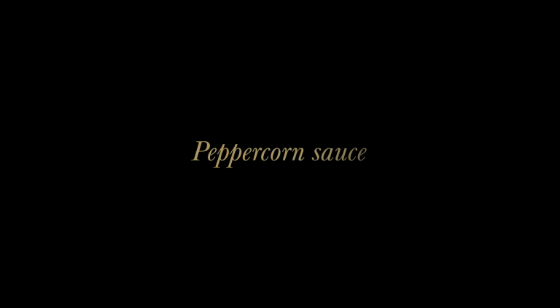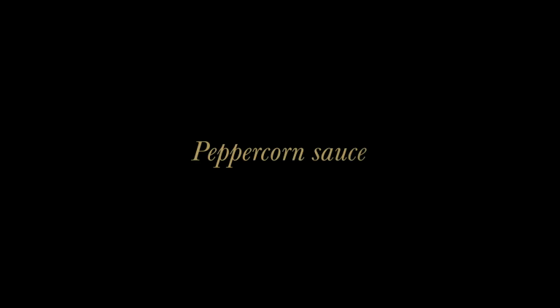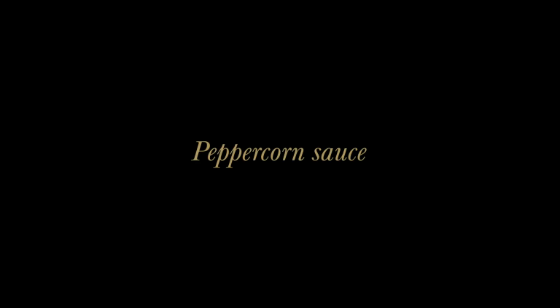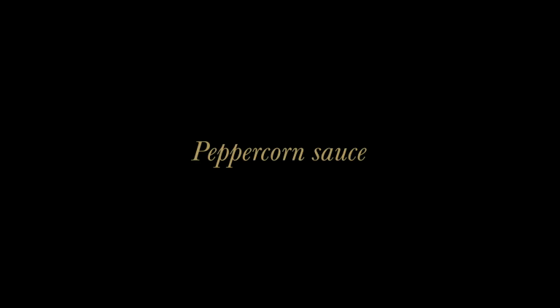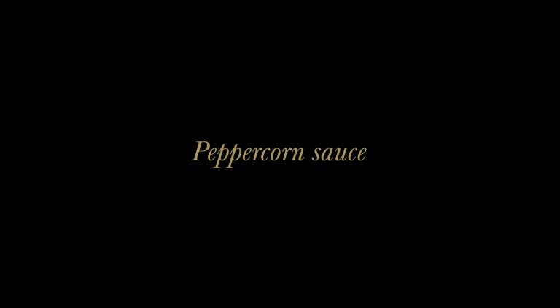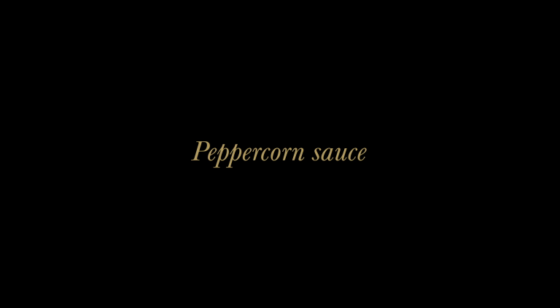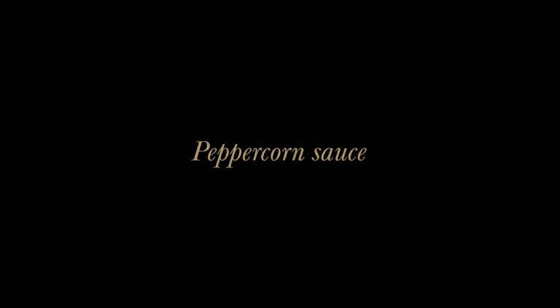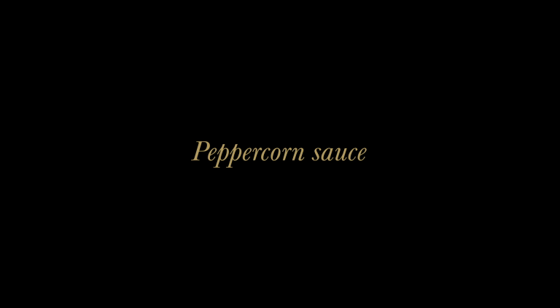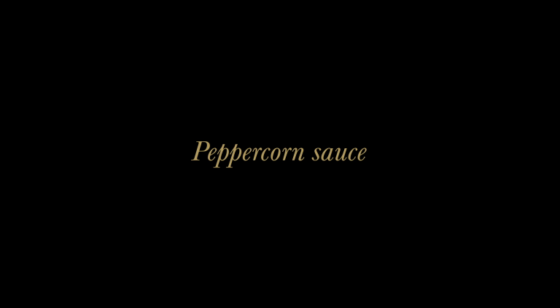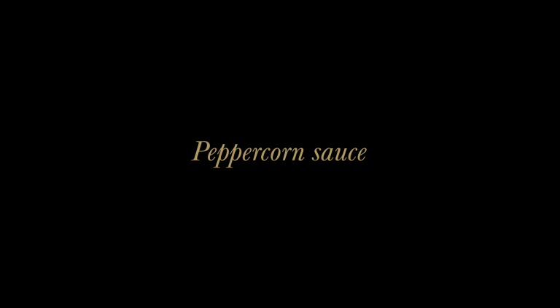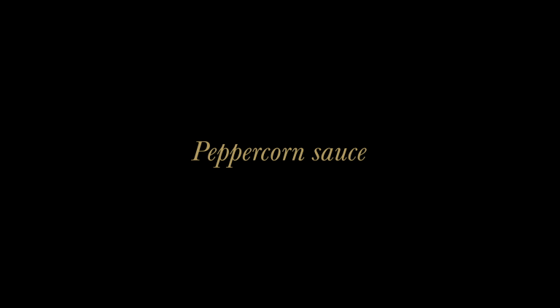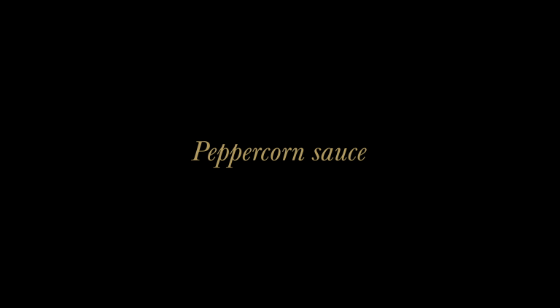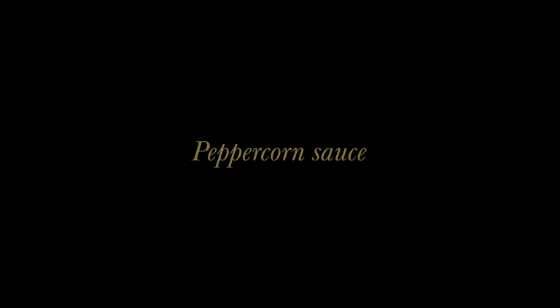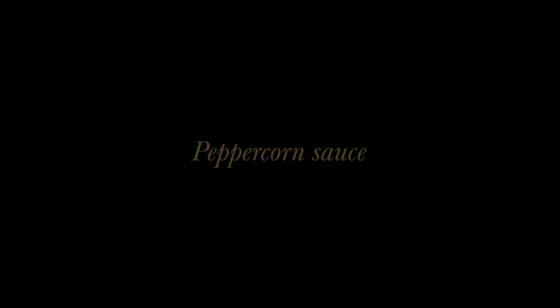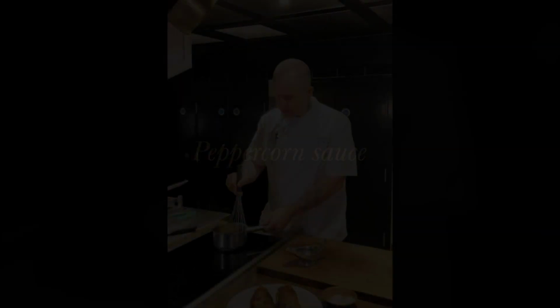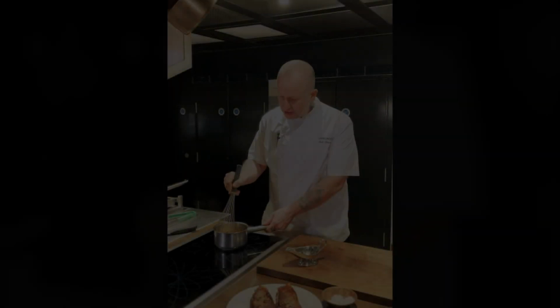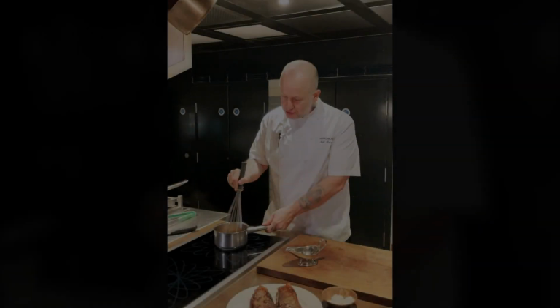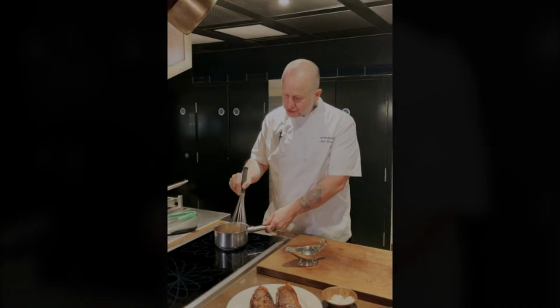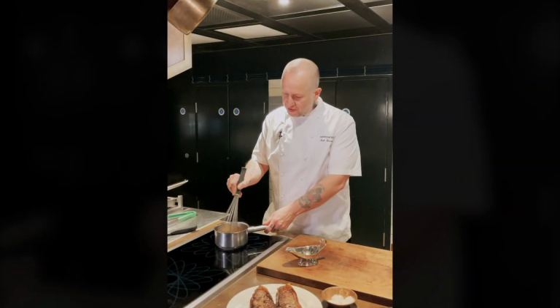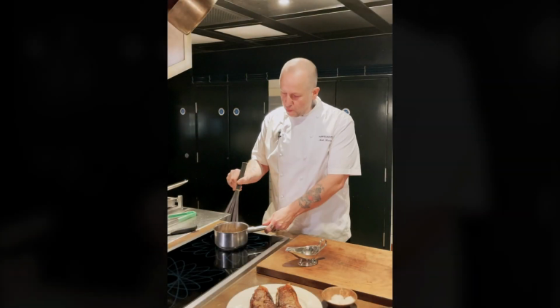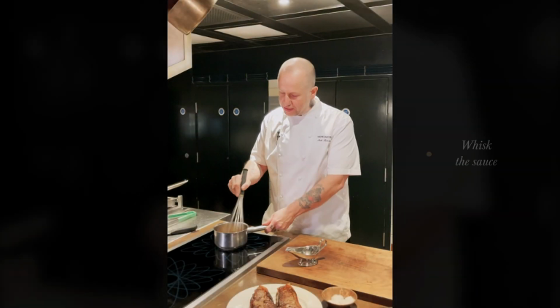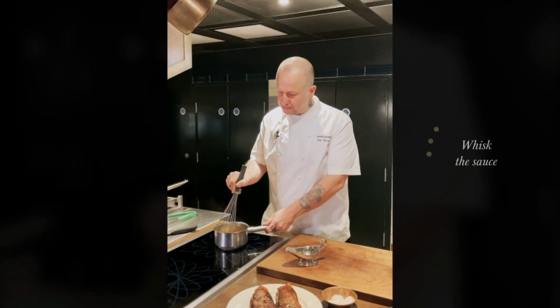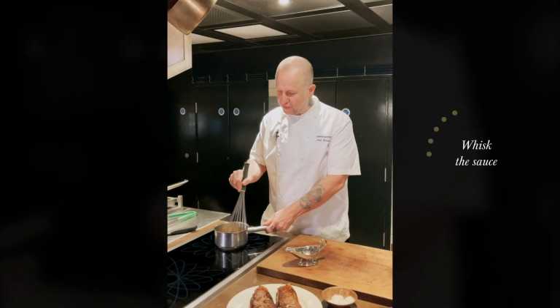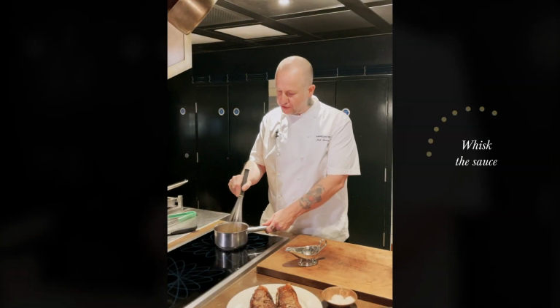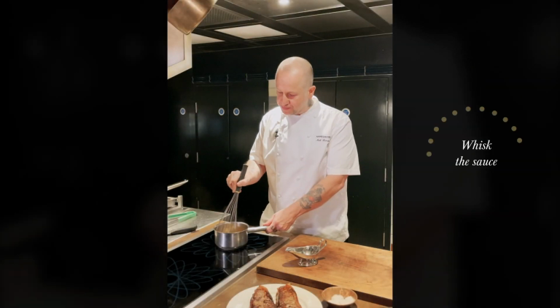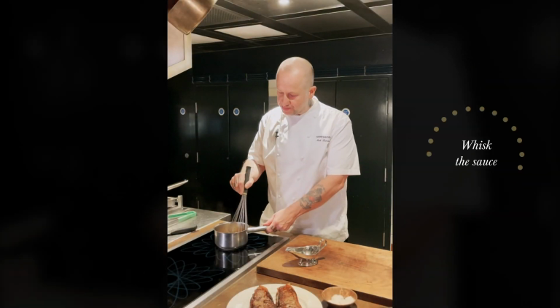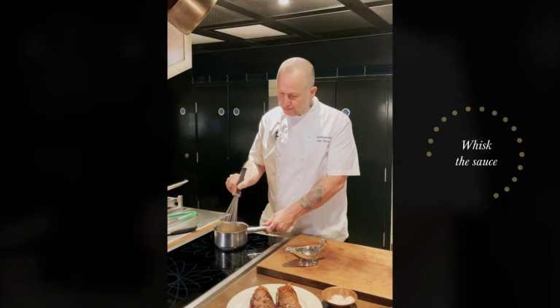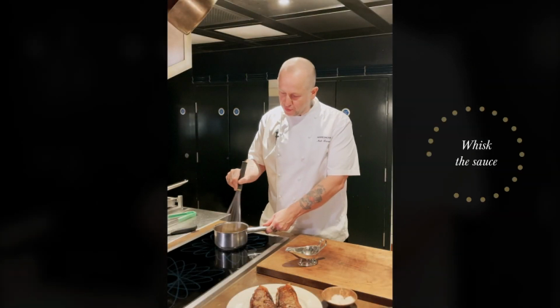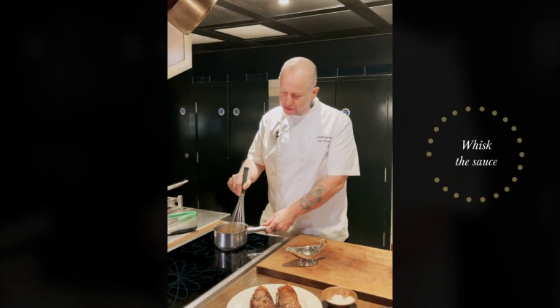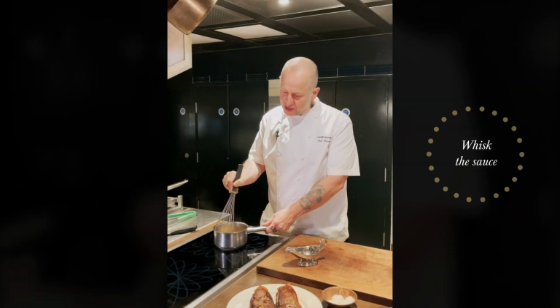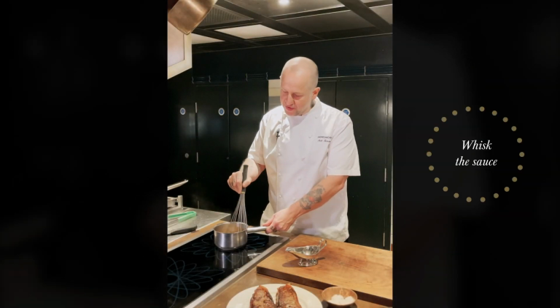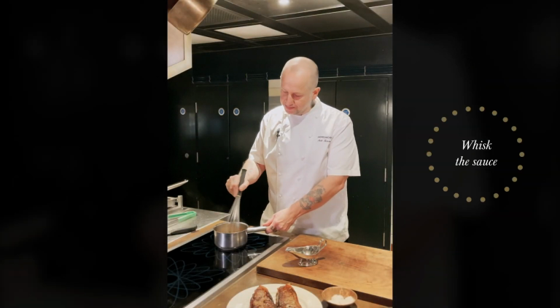Our peppercorn sauce is up to temperature. Just give it a little whisk before you serve it.